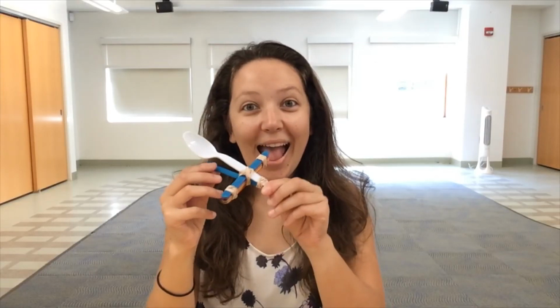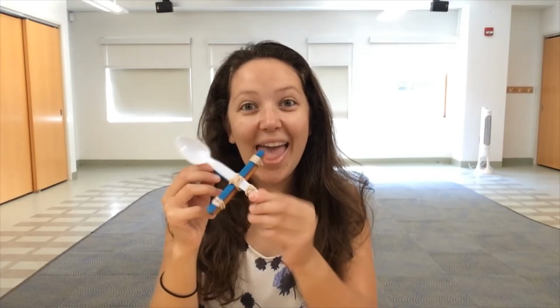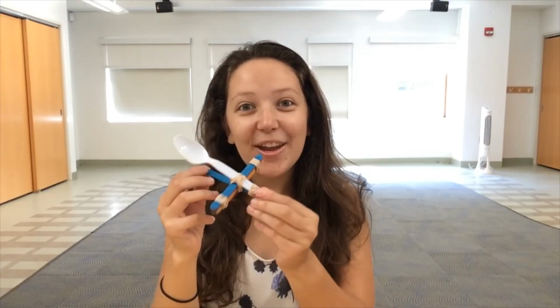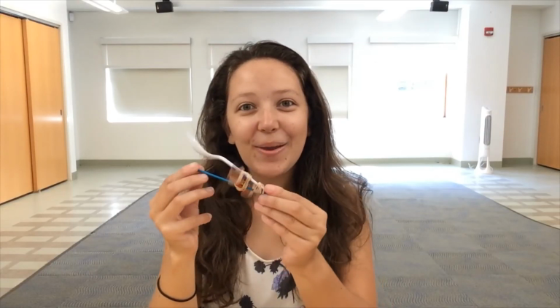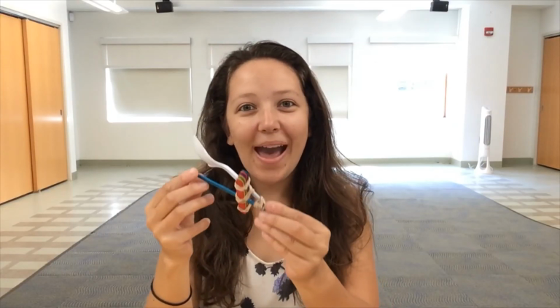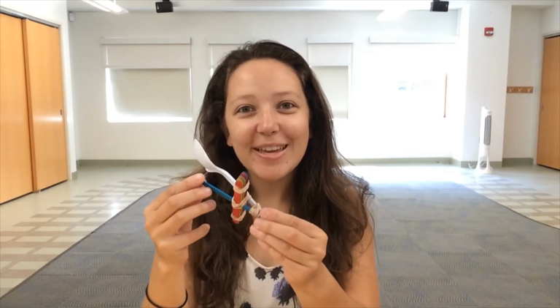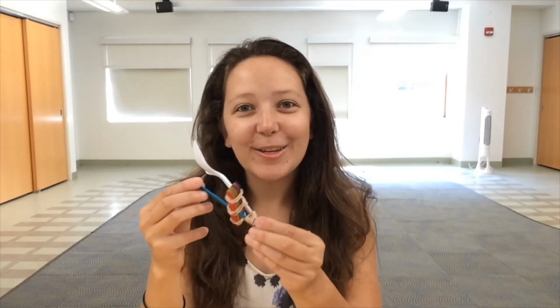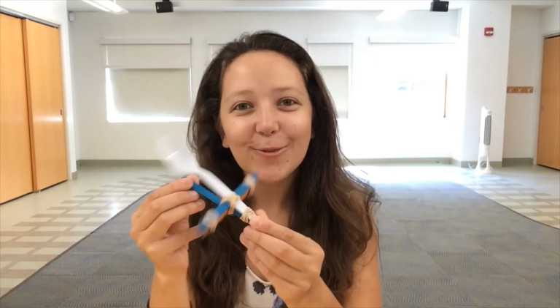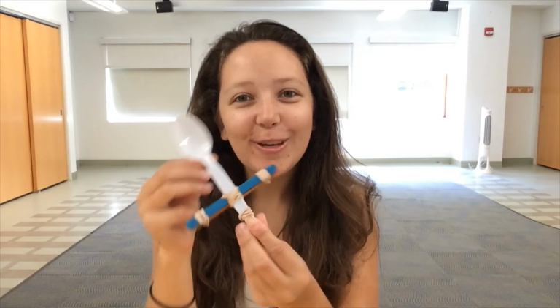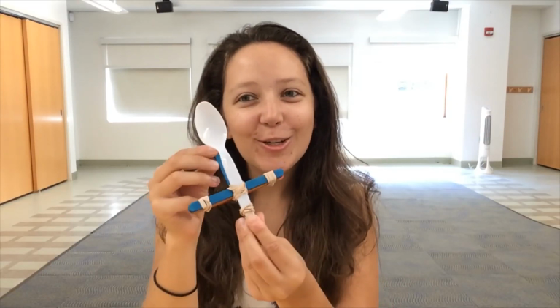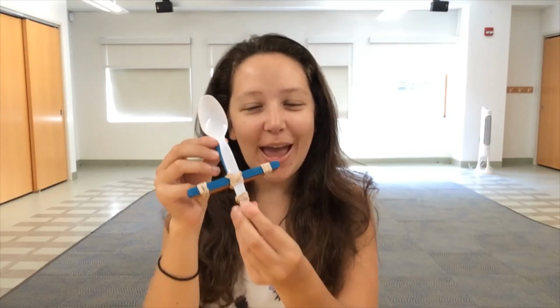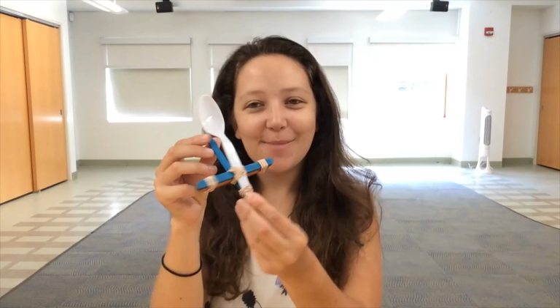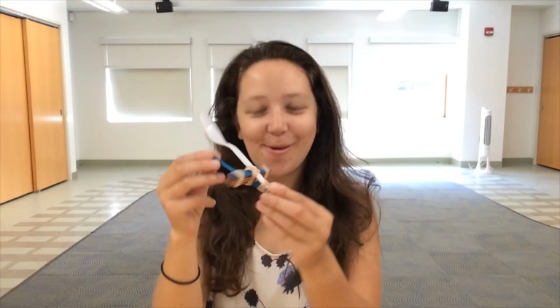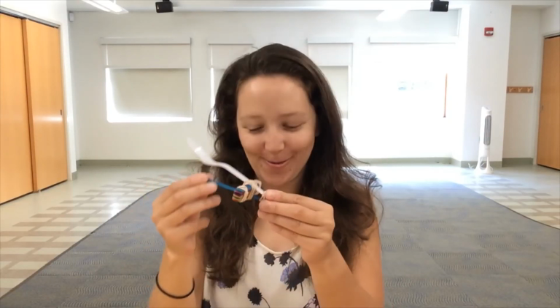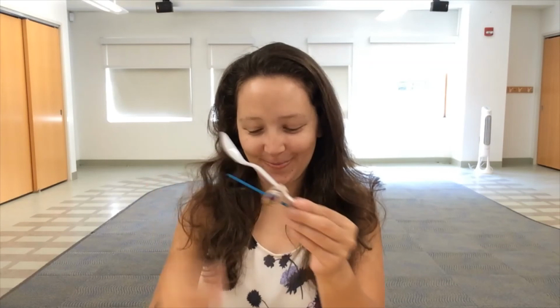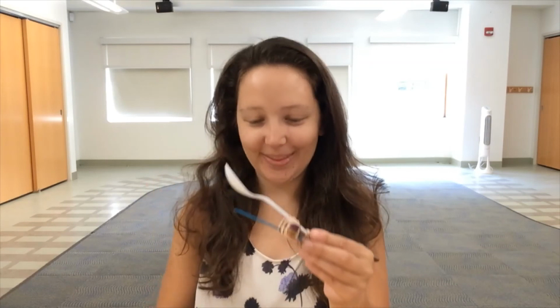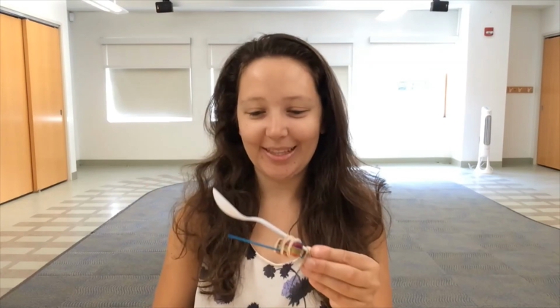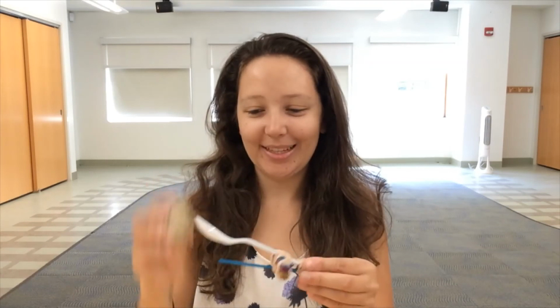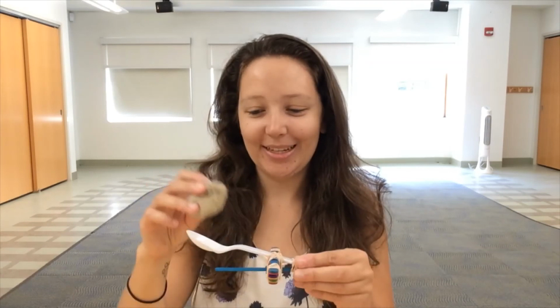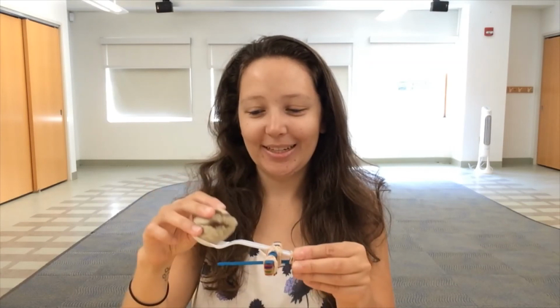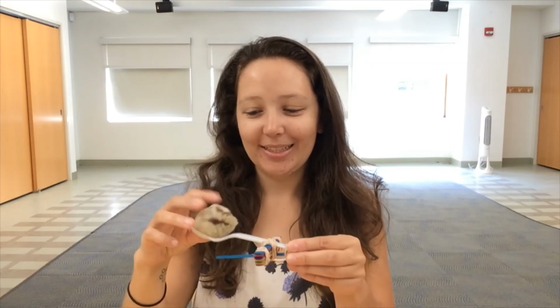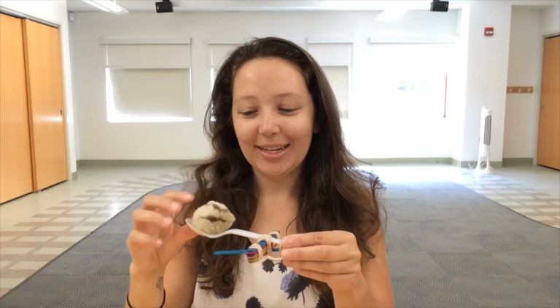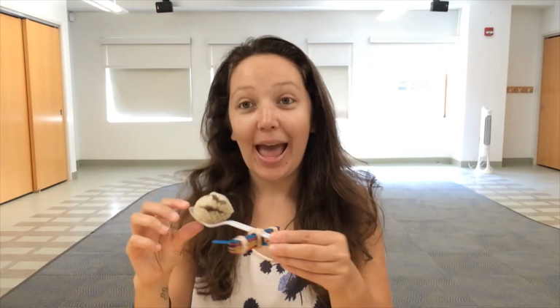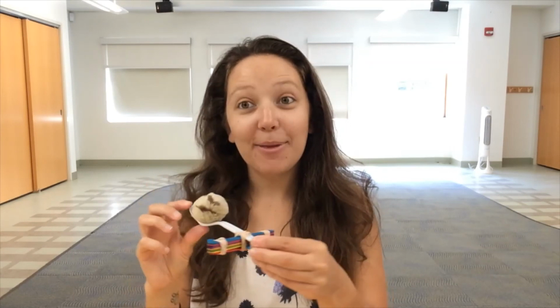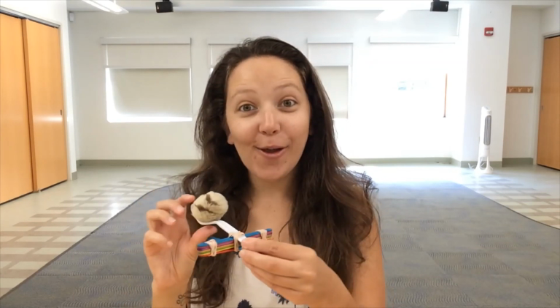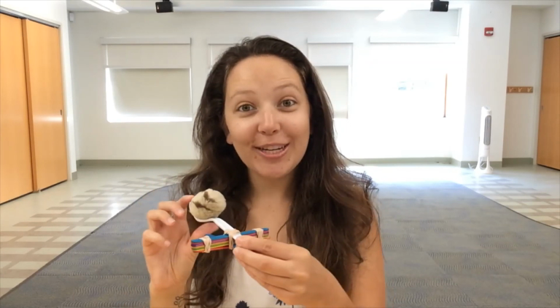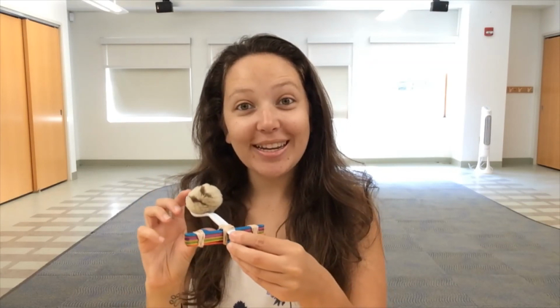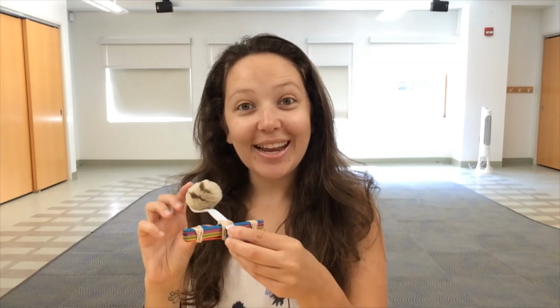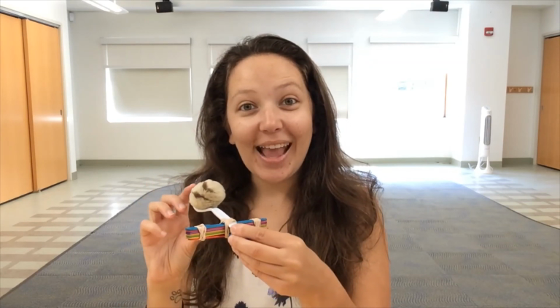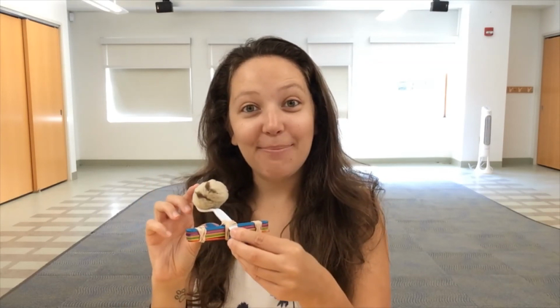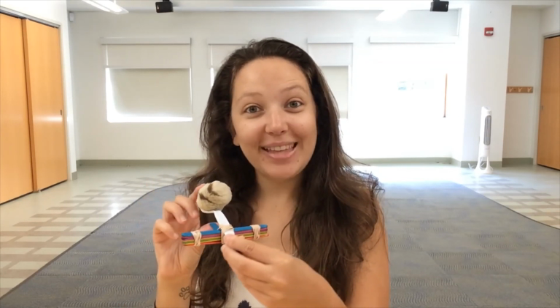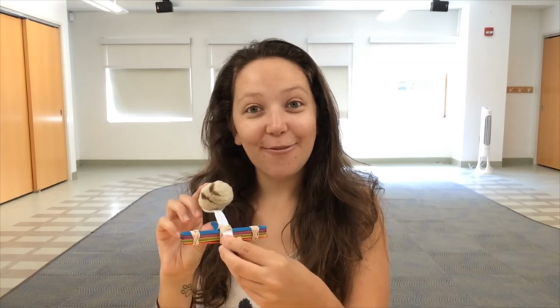And there you have it, your finished catapult. Happy launching and be safe!